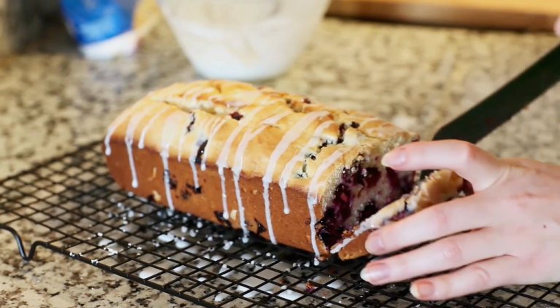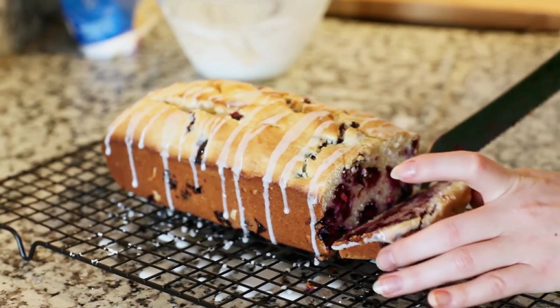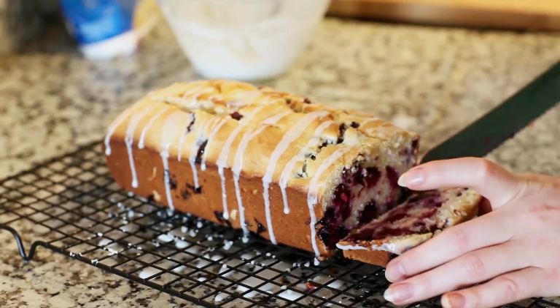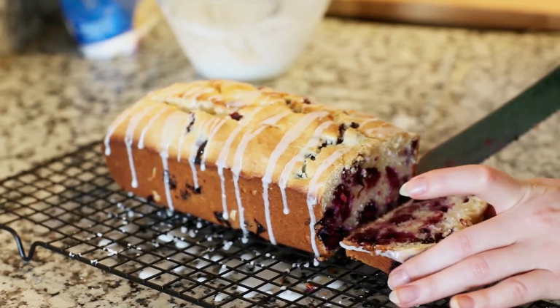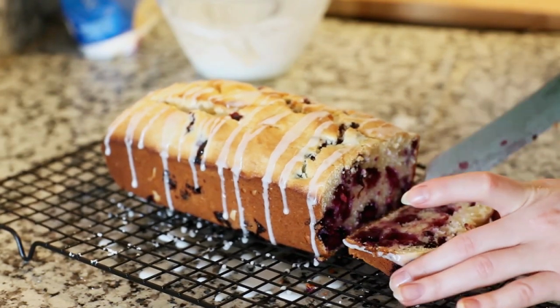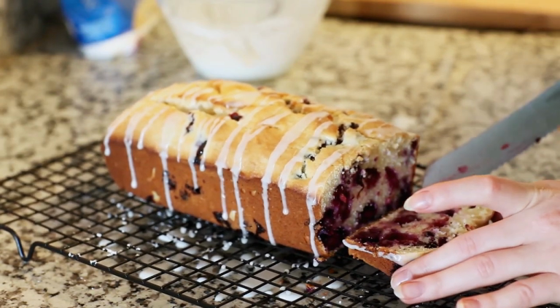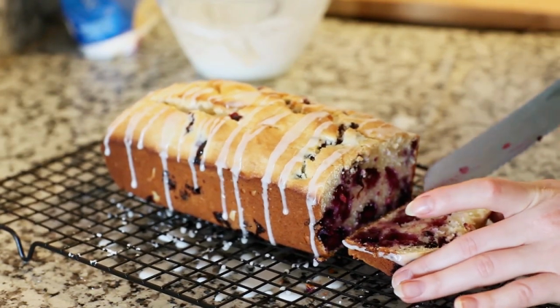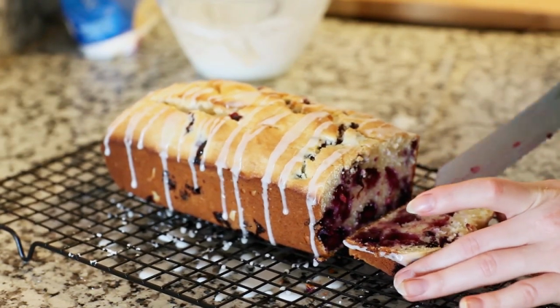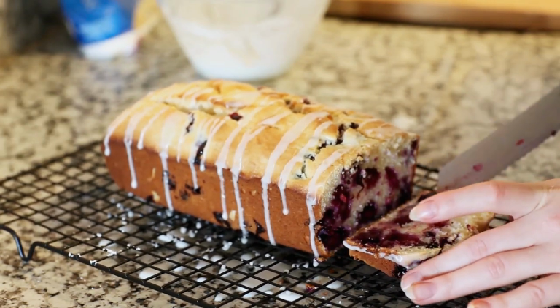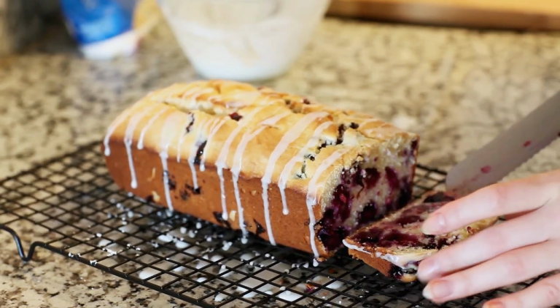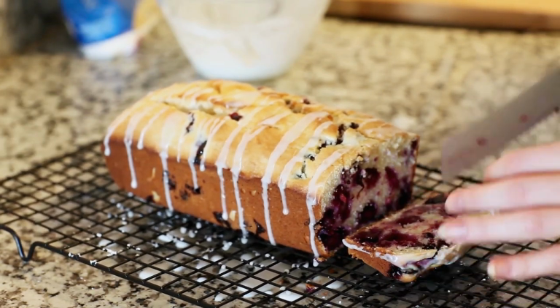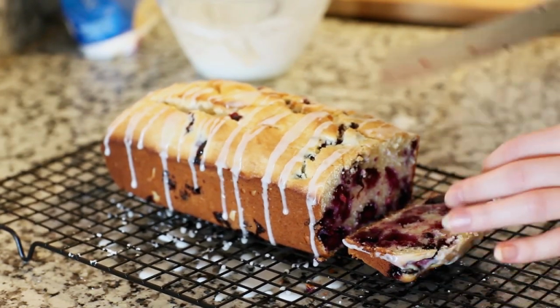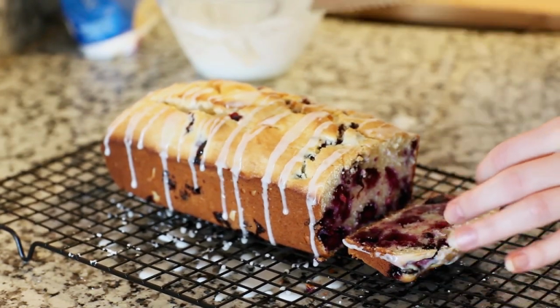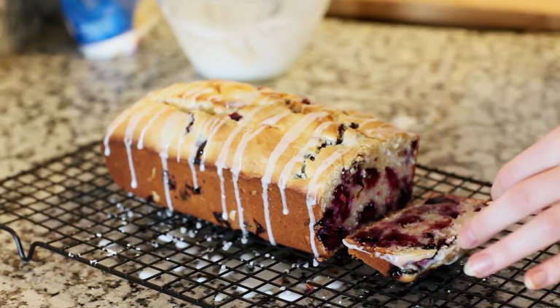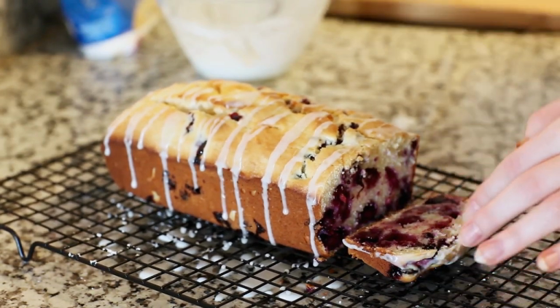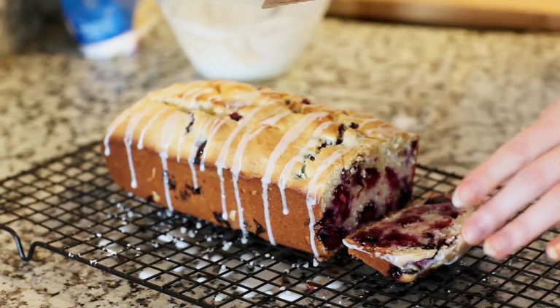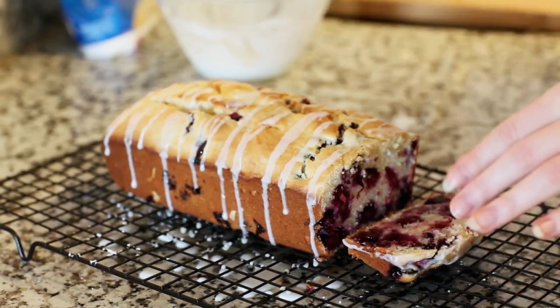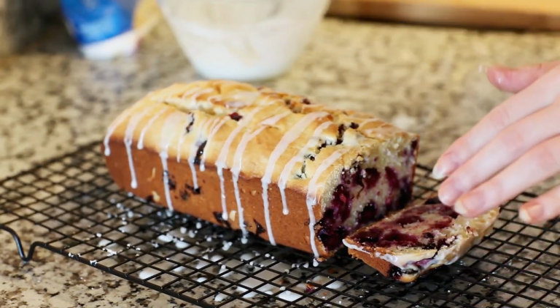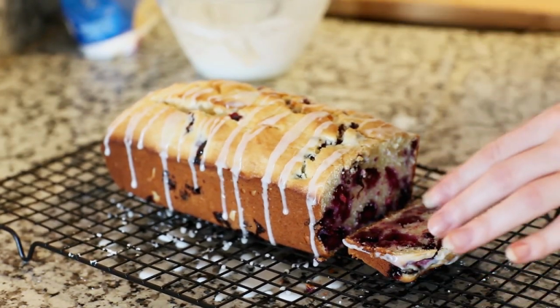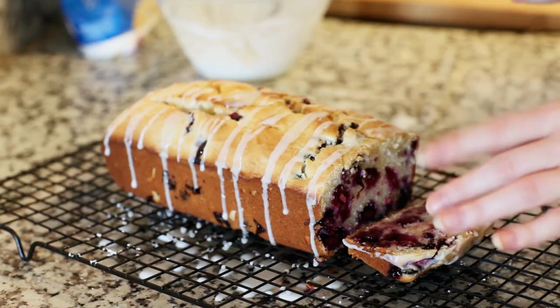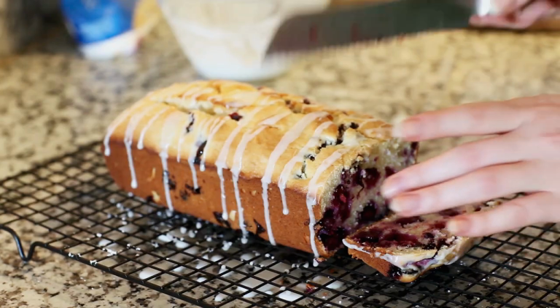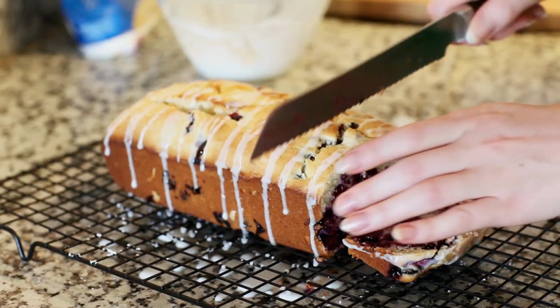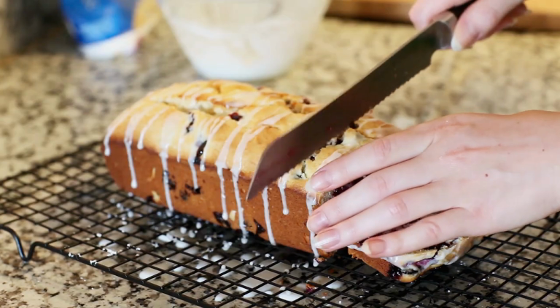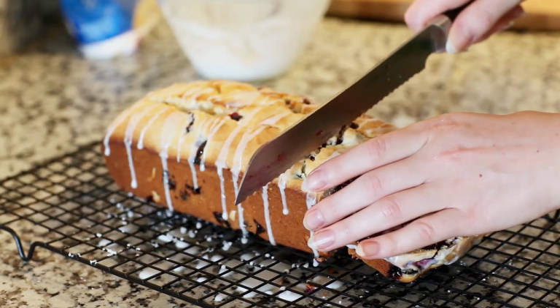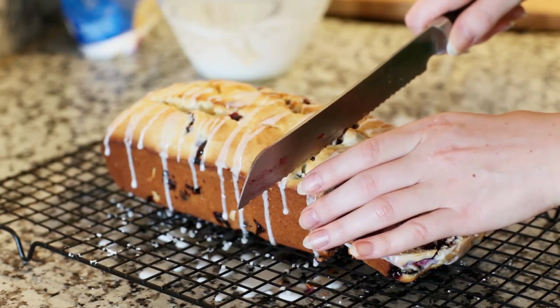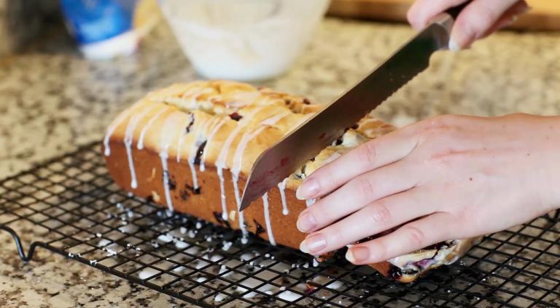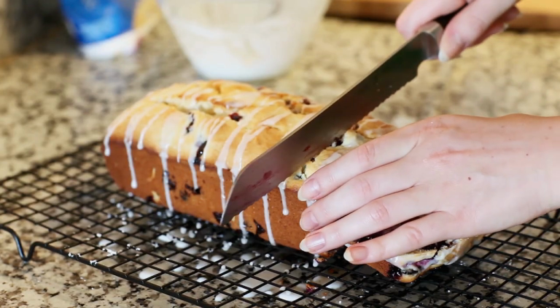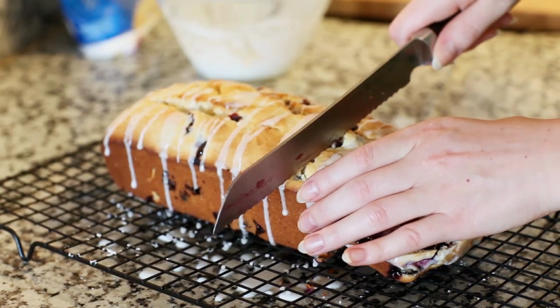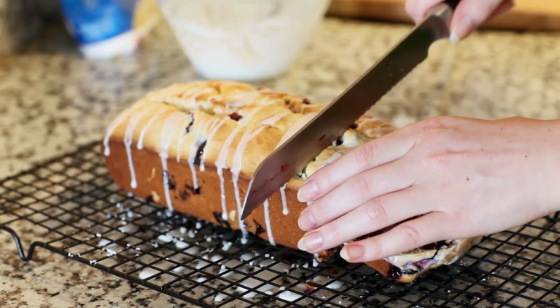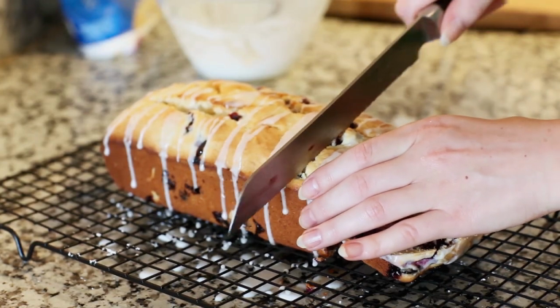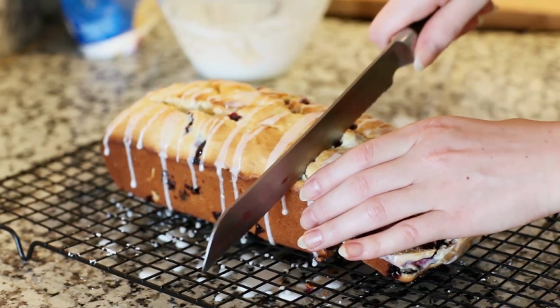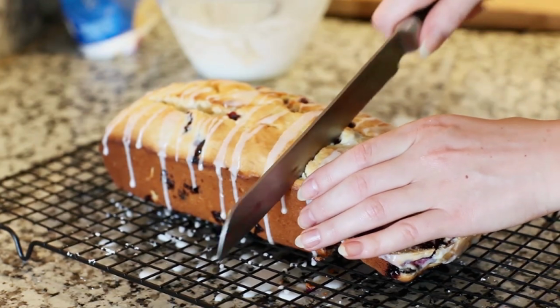To slice the bread you'll want to use a long serrated knife — cut it straight through. And look at all those blueberries! The bread is just filled with them, and this is going to taste so, so good.